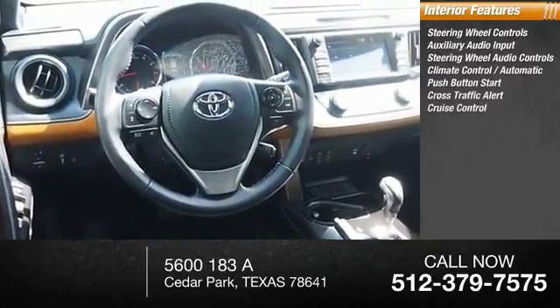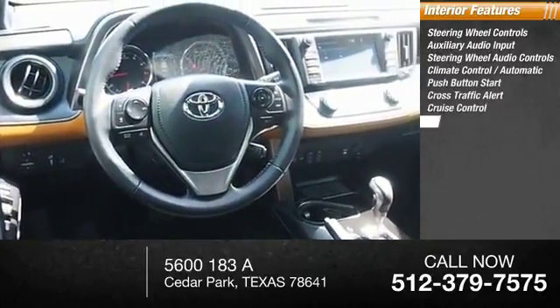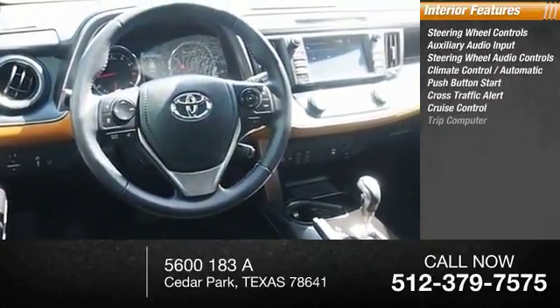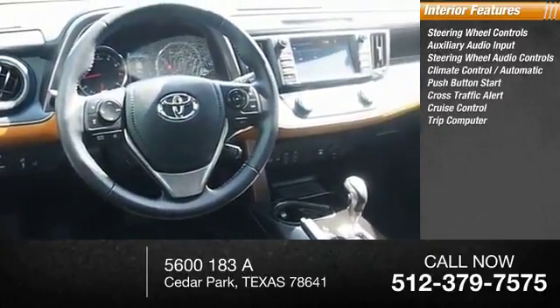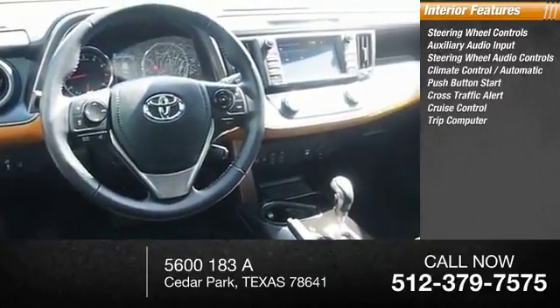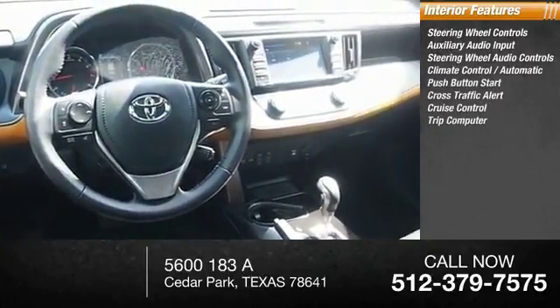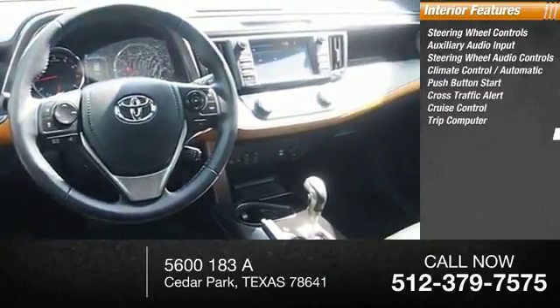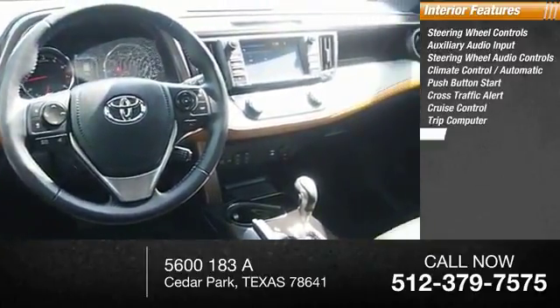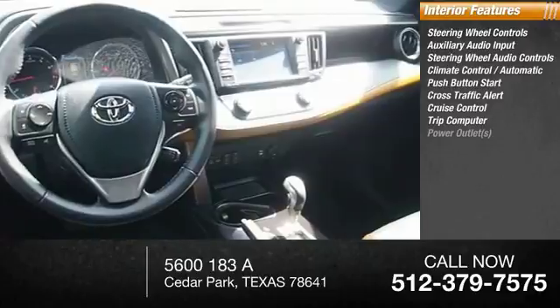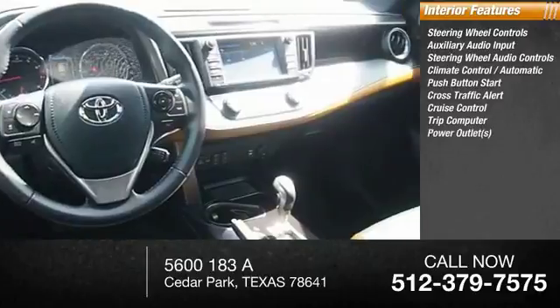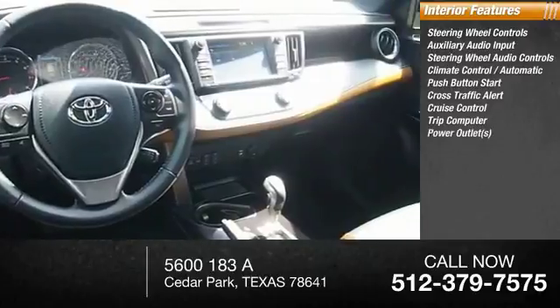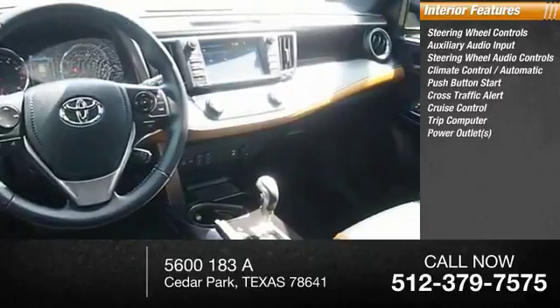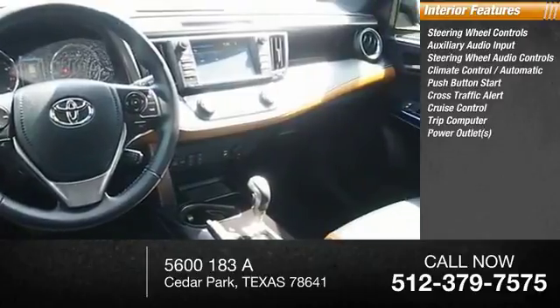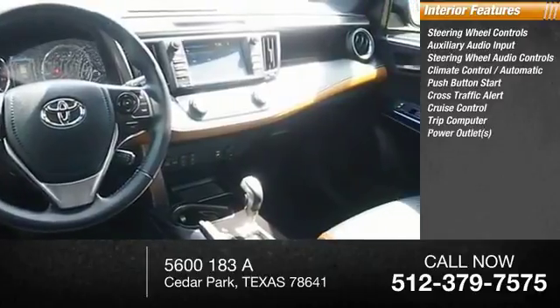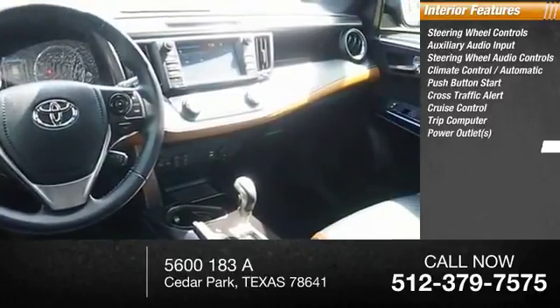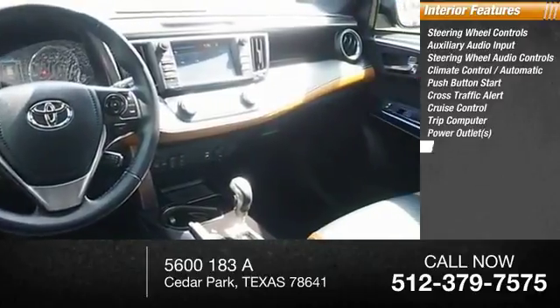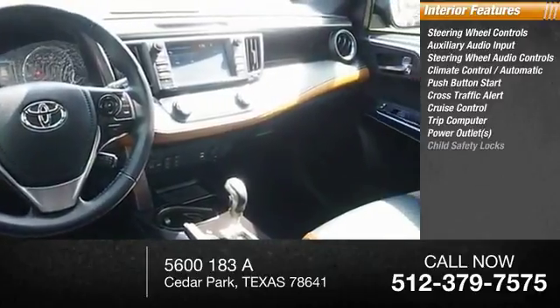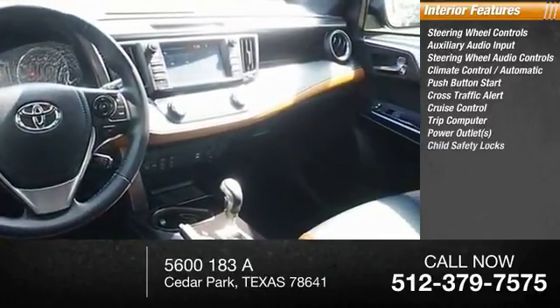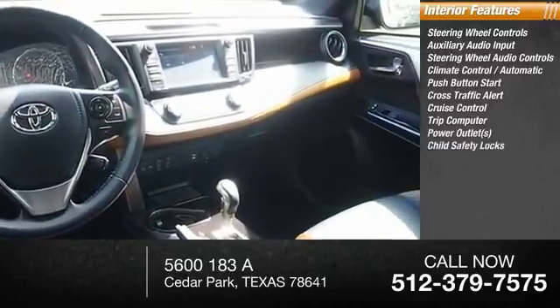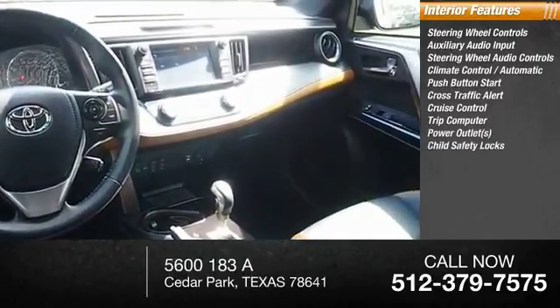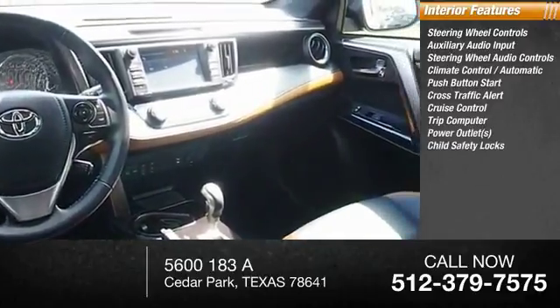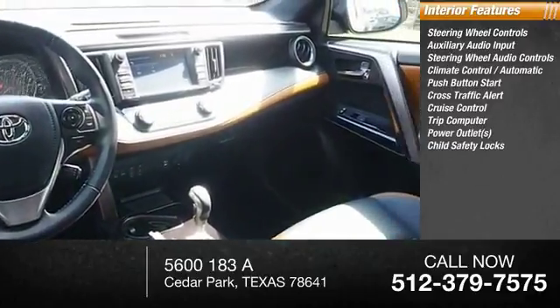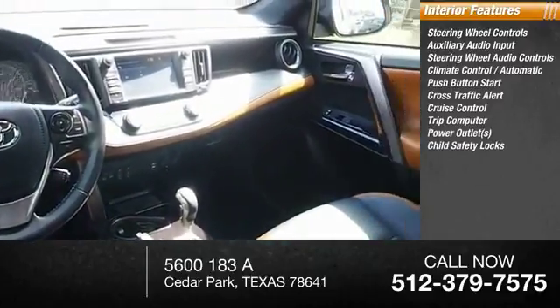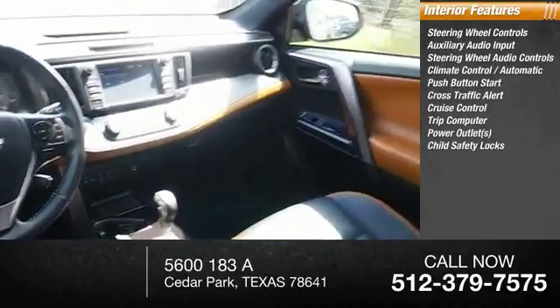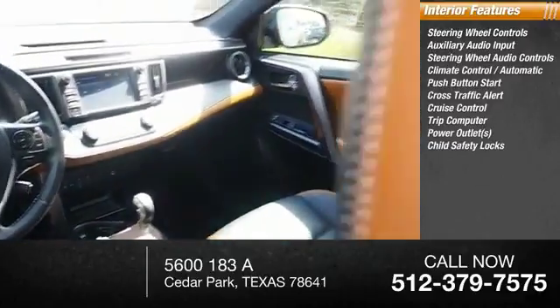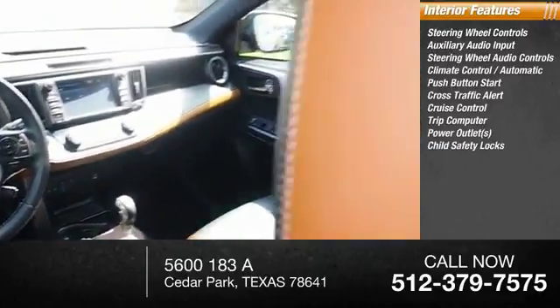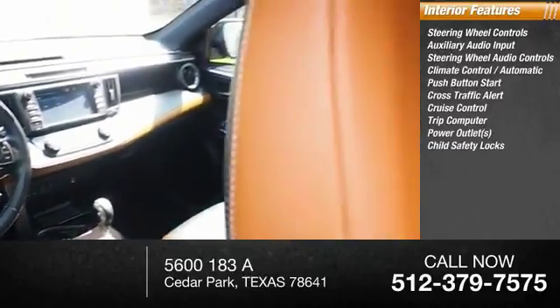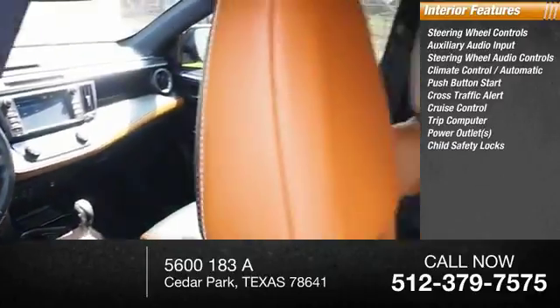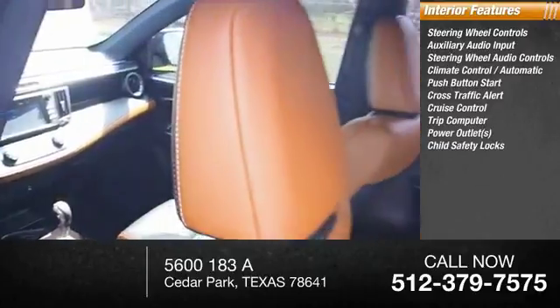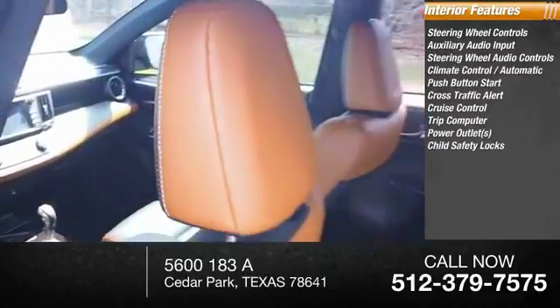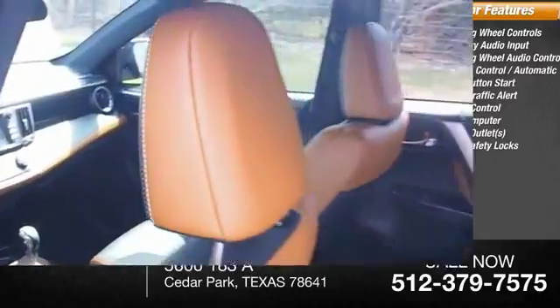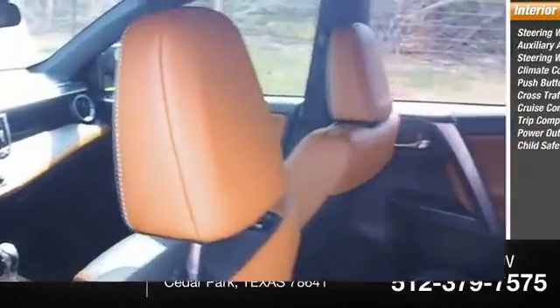Cross-traffic alert, cruise control, trip computer, power outlets, child safe.